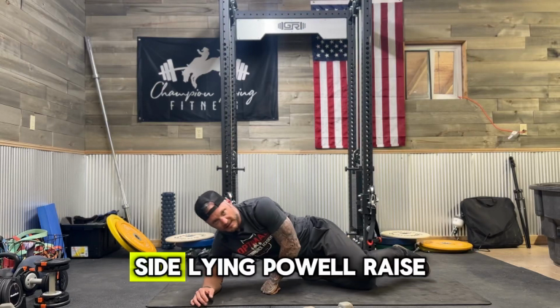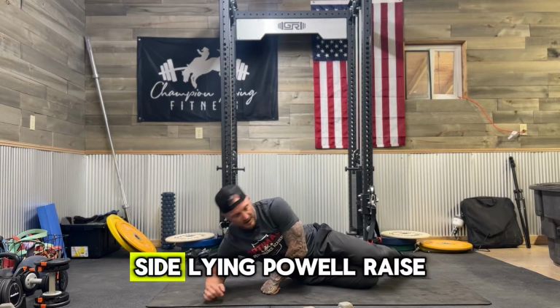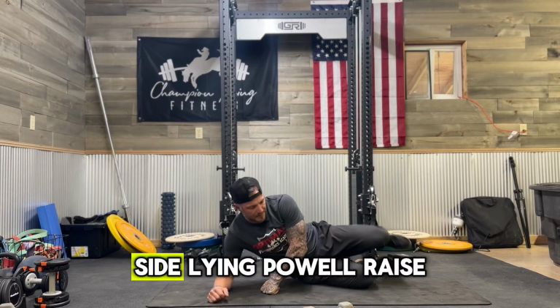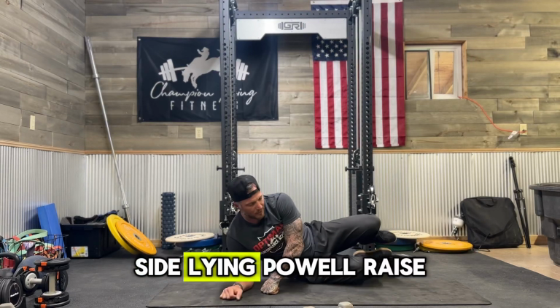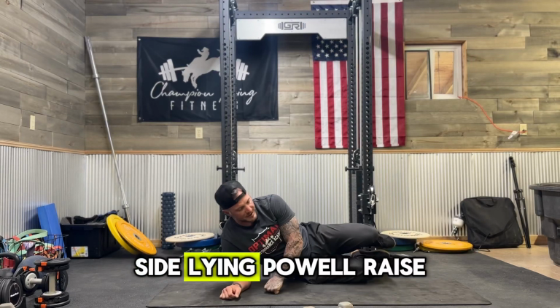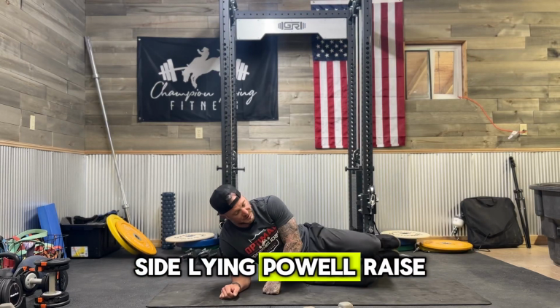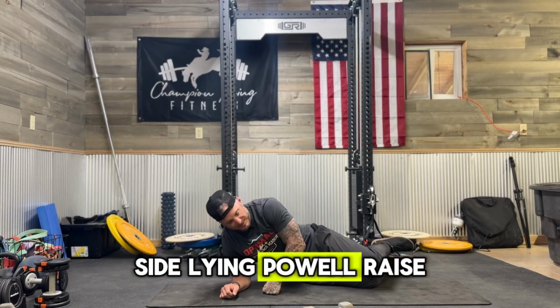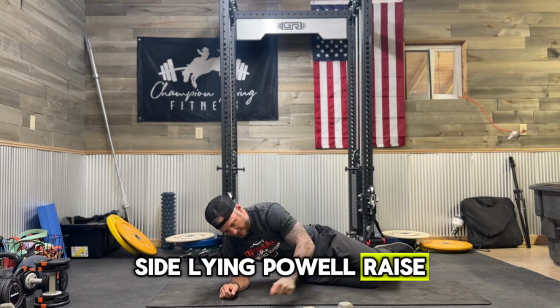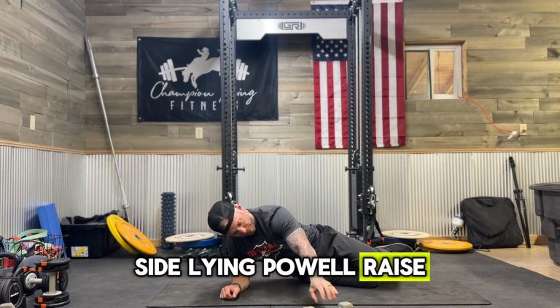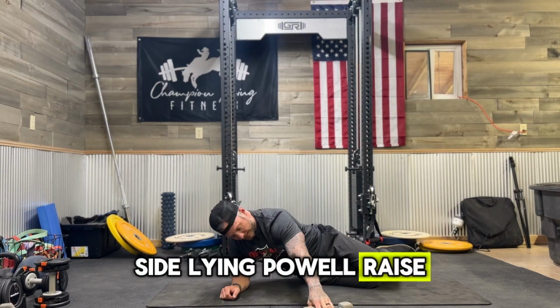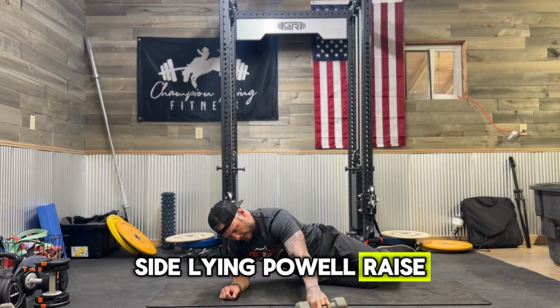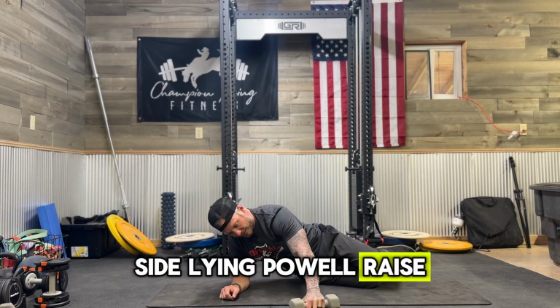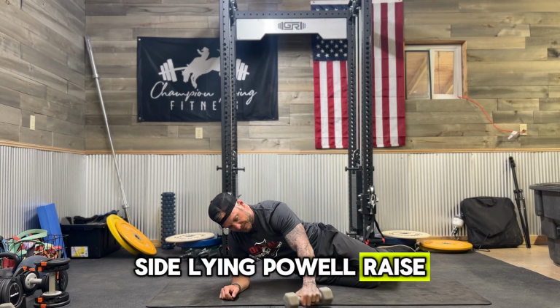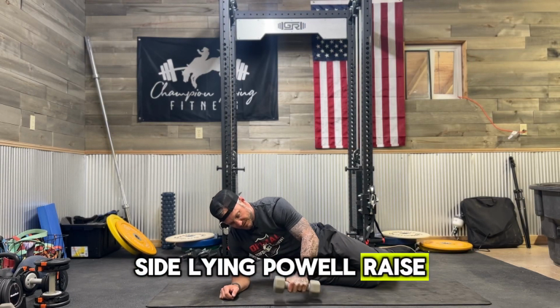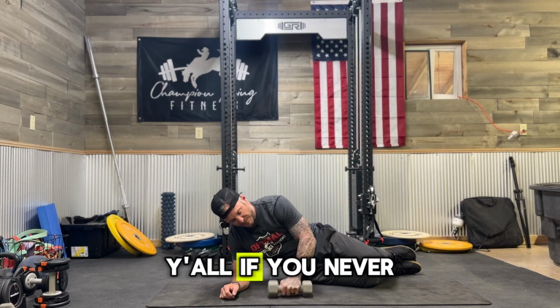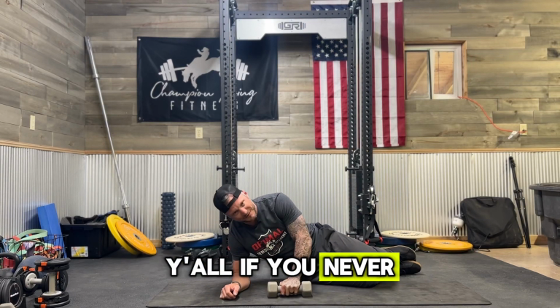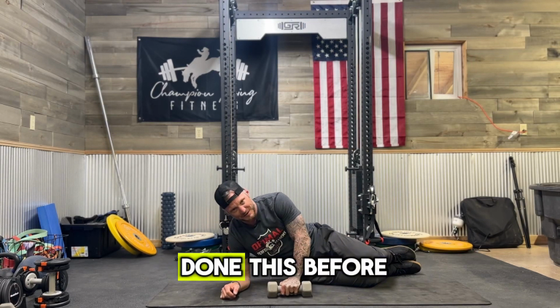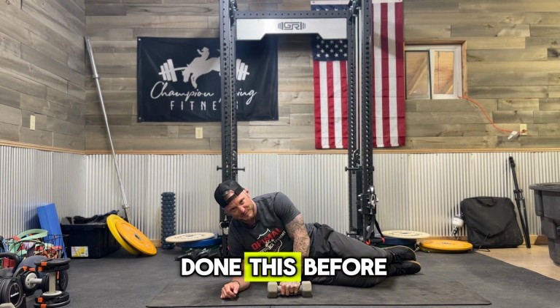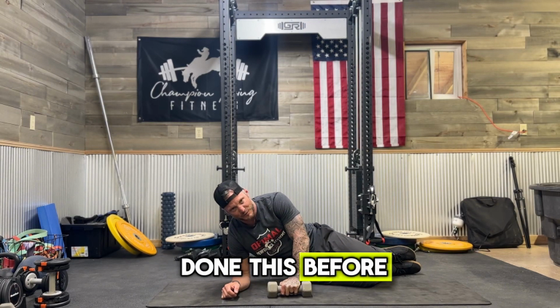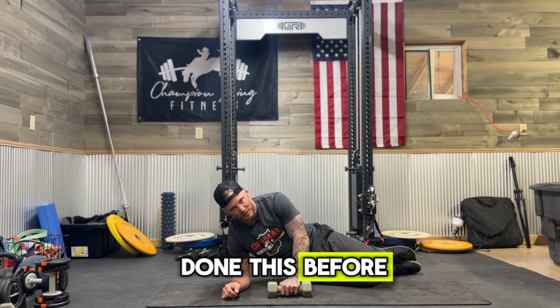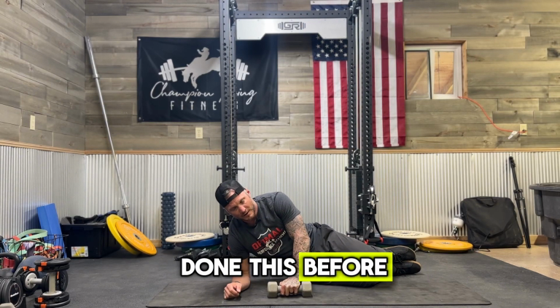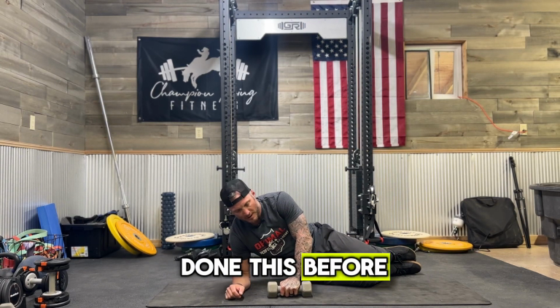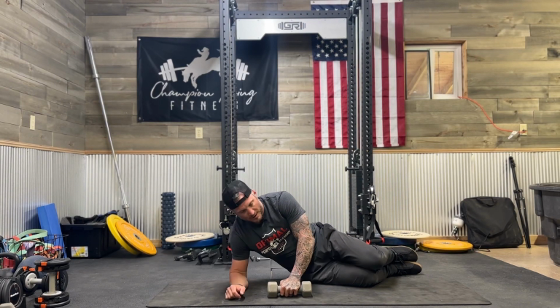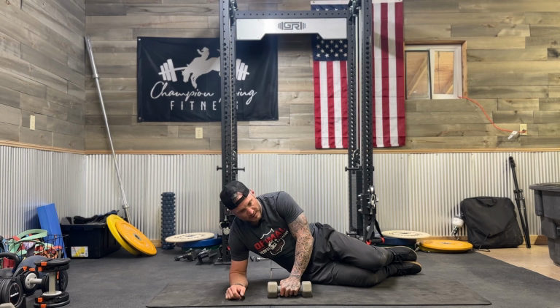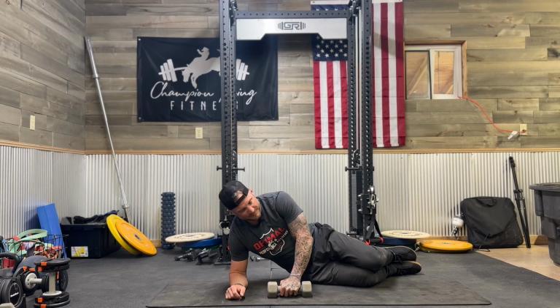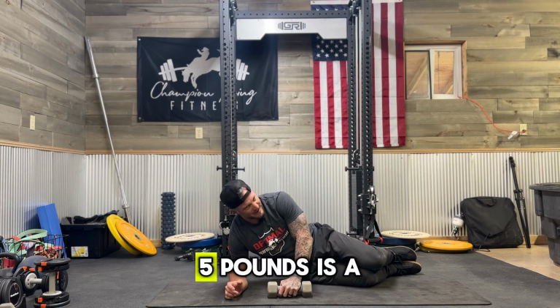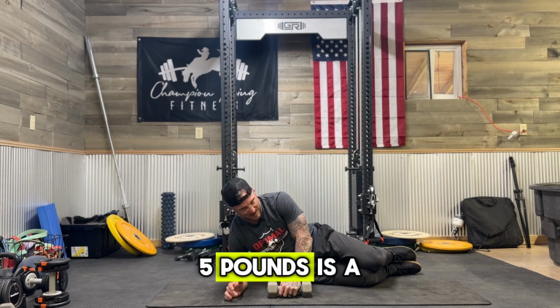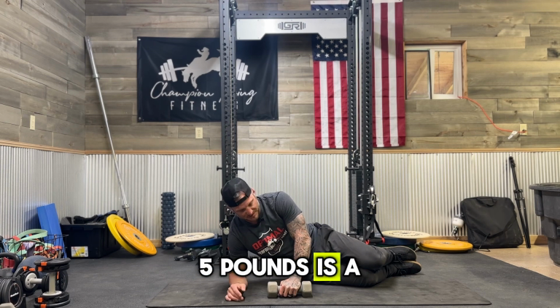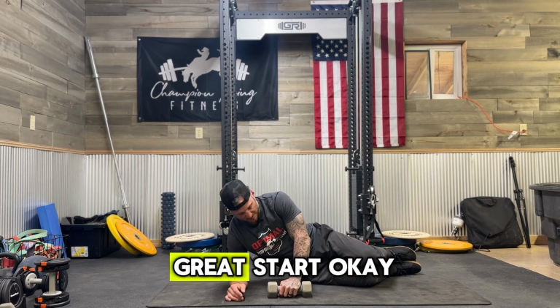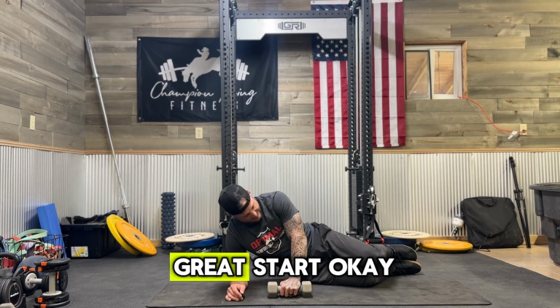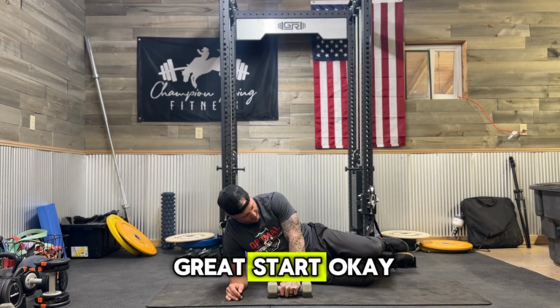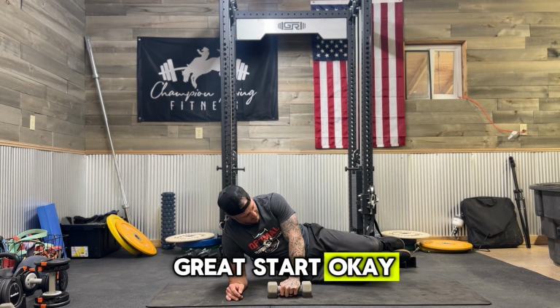Sideline towel raise. We're going to use a really light weight for this, y'all. If you've never done this before, five pounds is a great start.